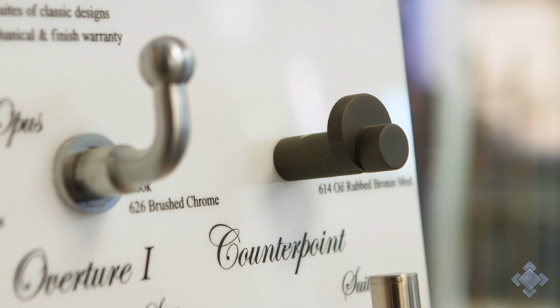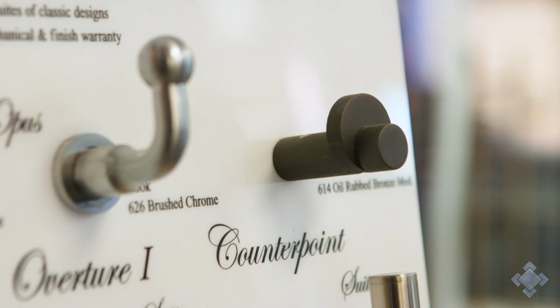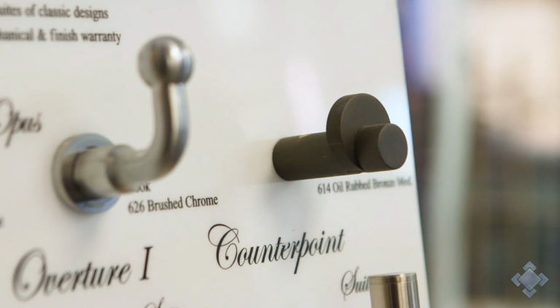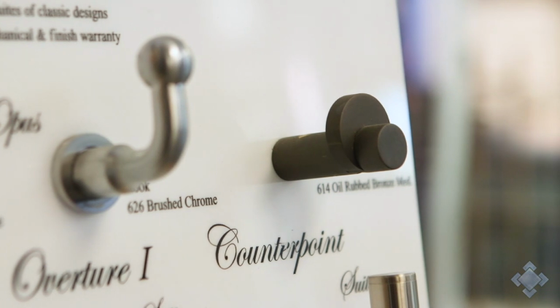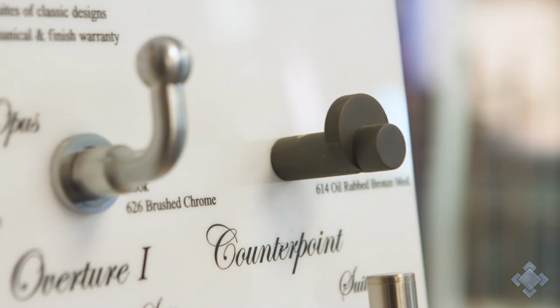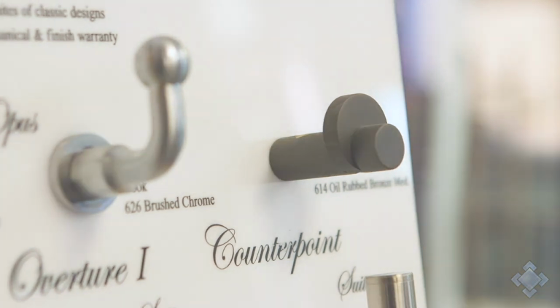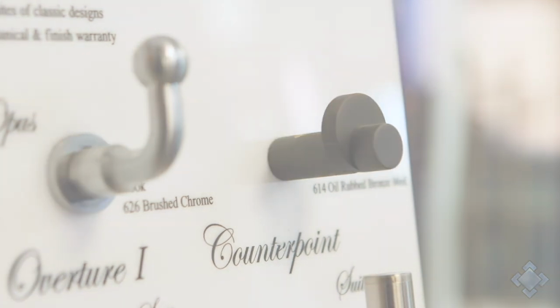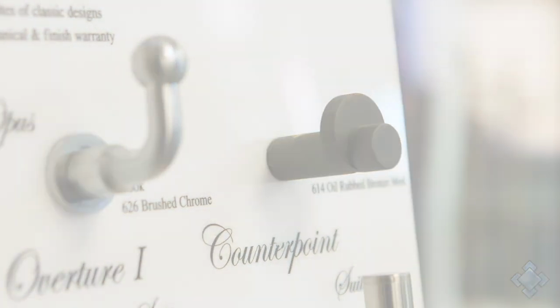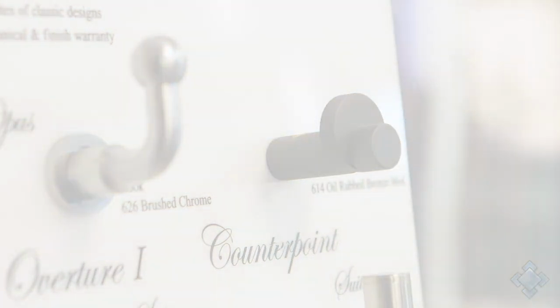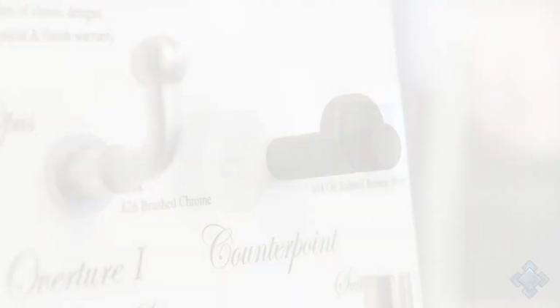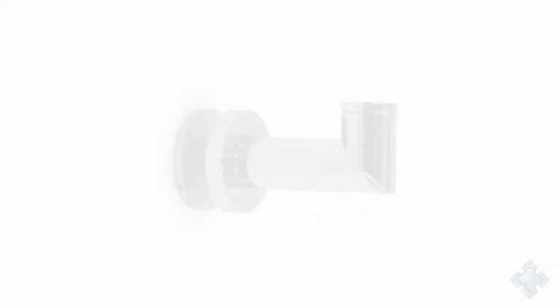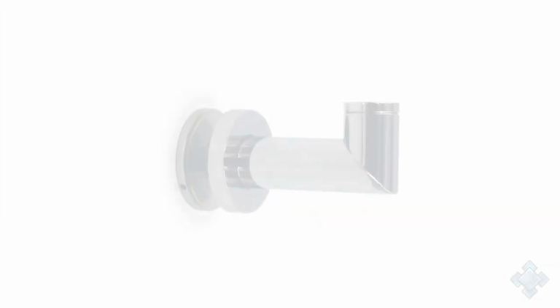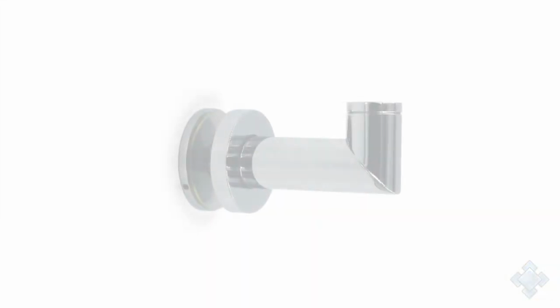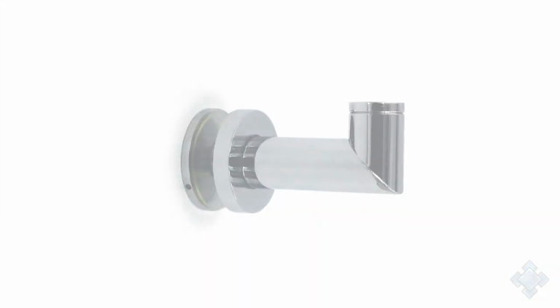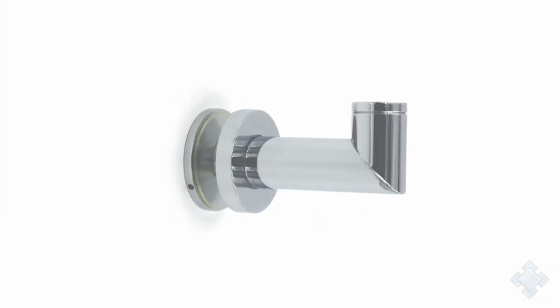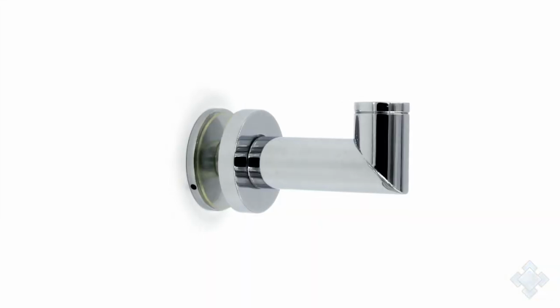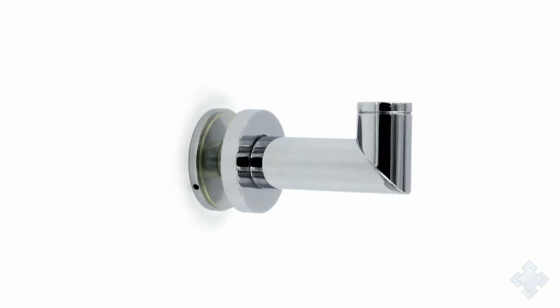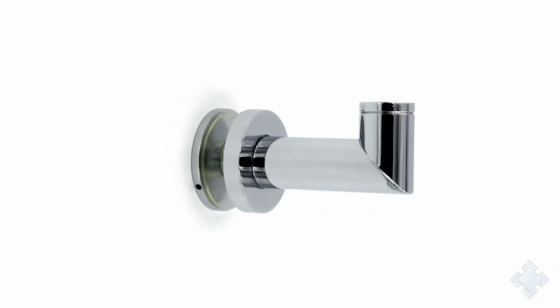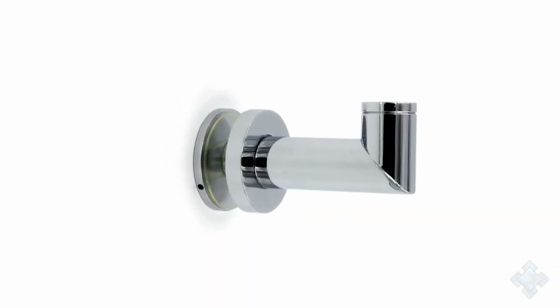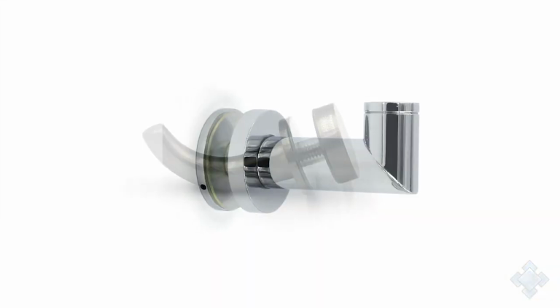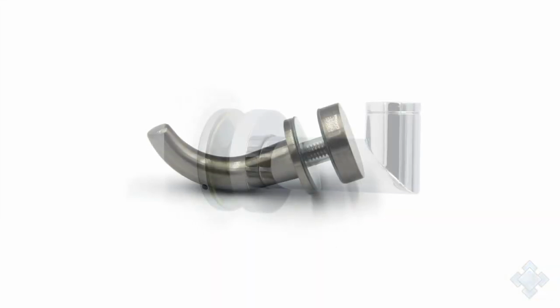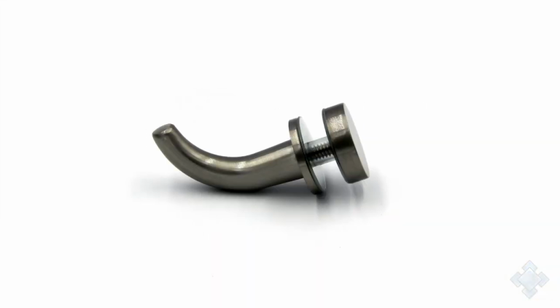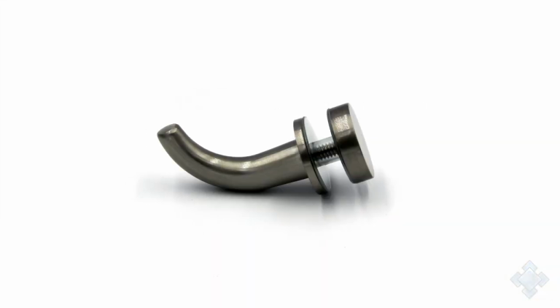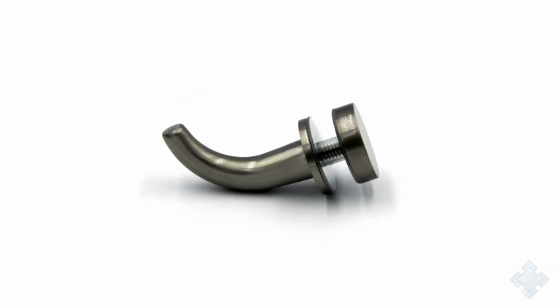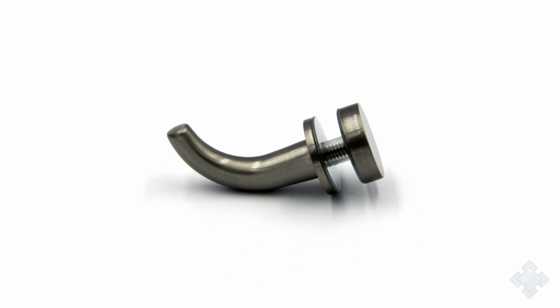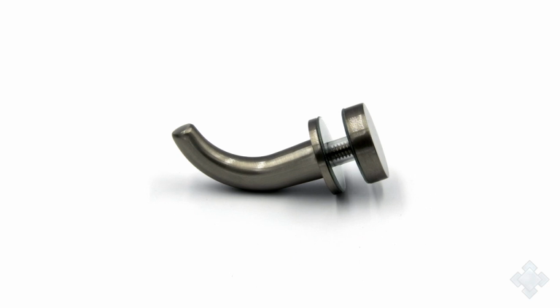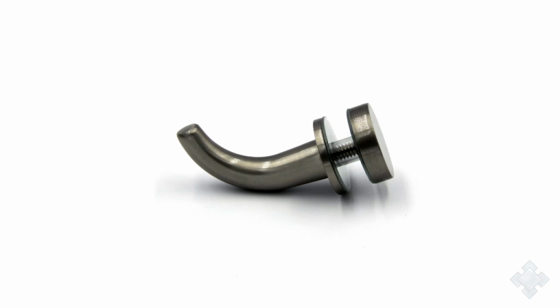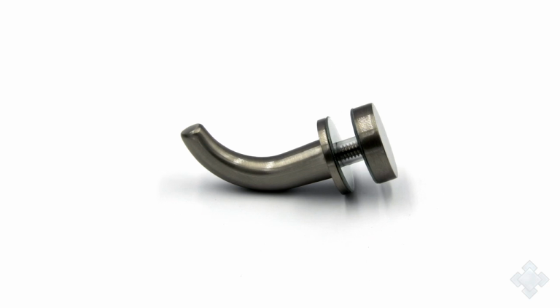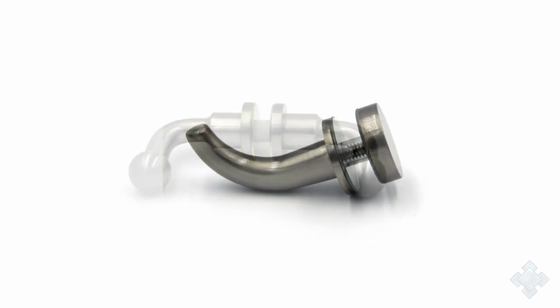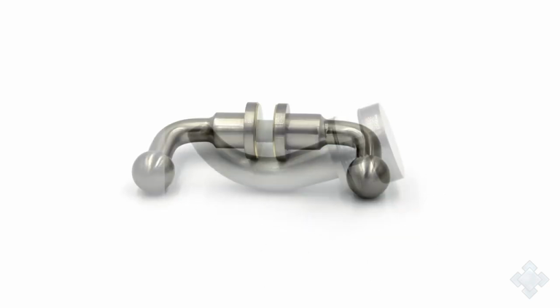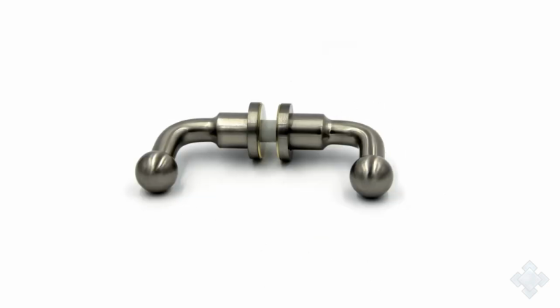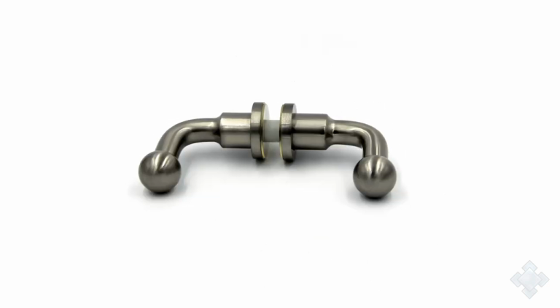So those are just five — we have a number of different robe hook options, again both single-sided and back-to-back.